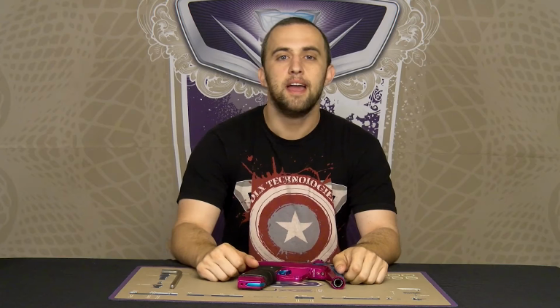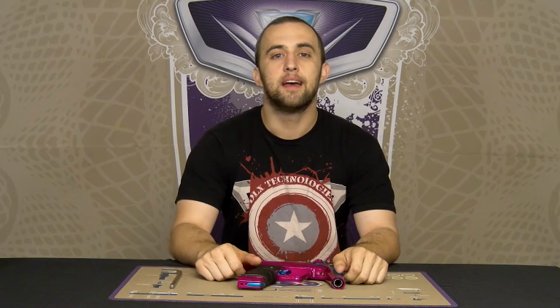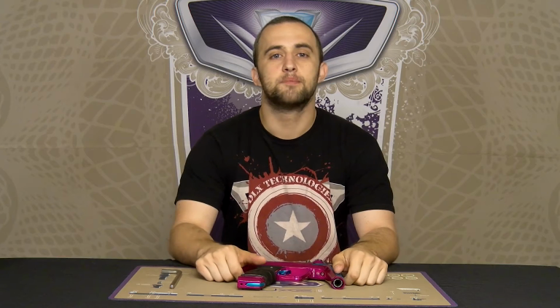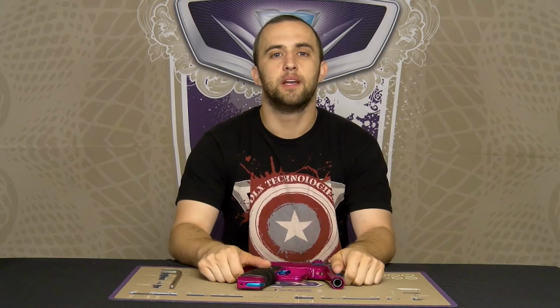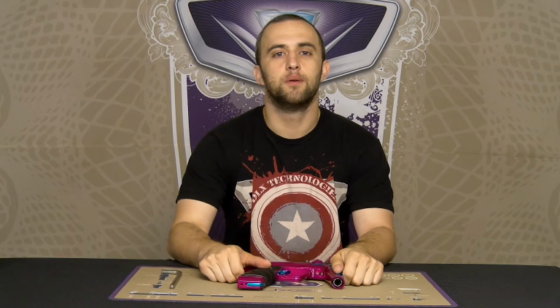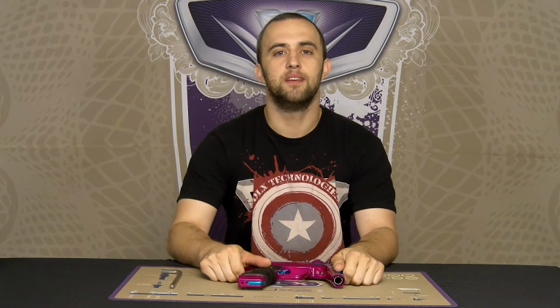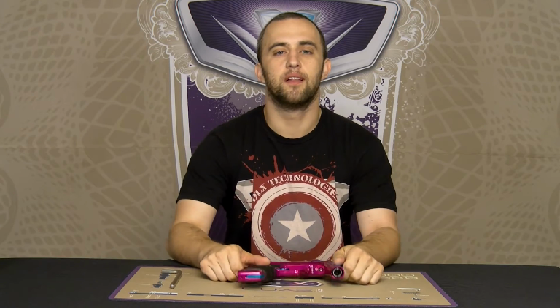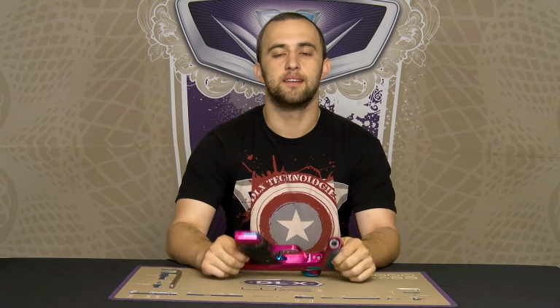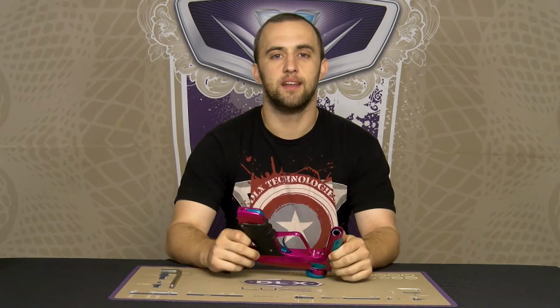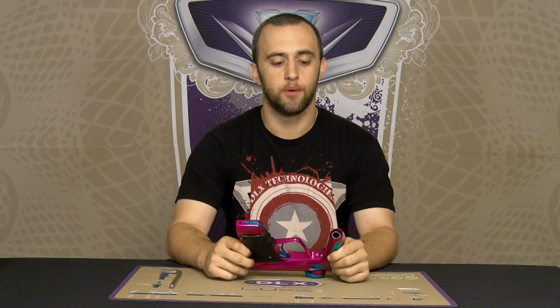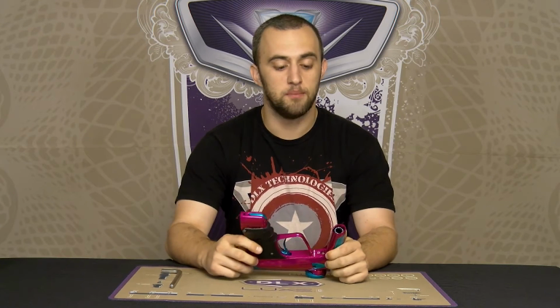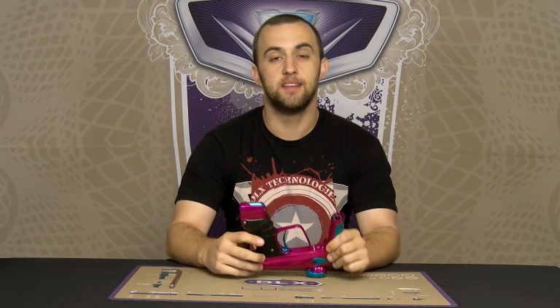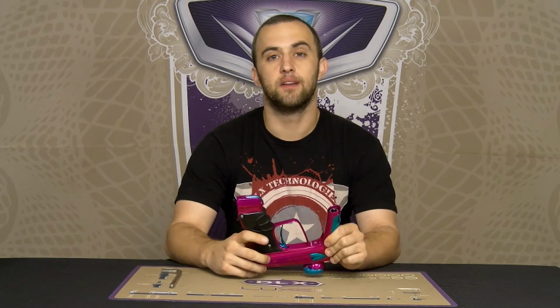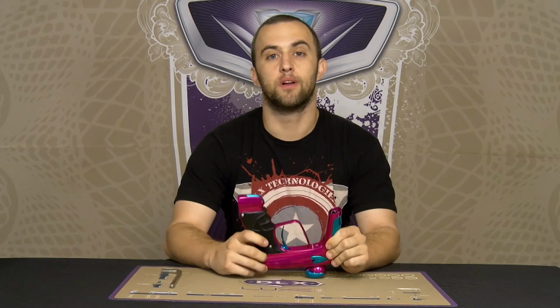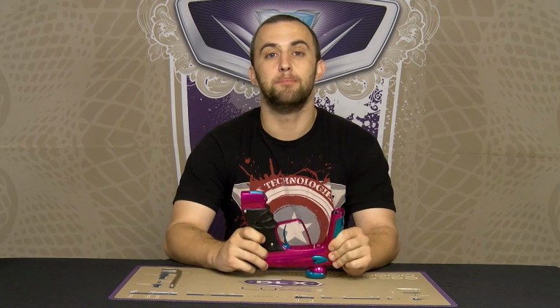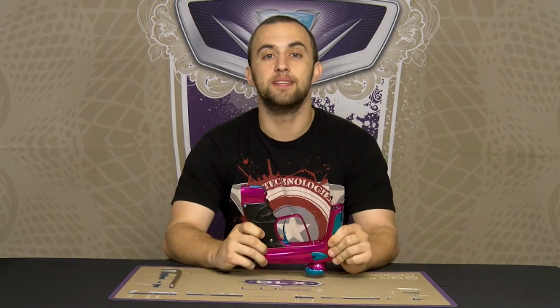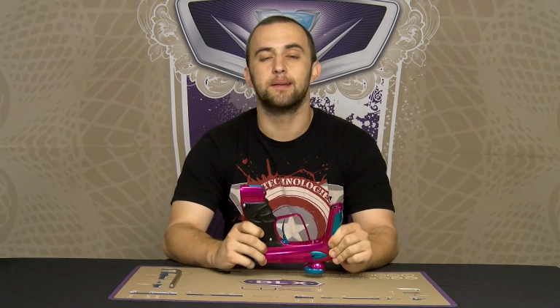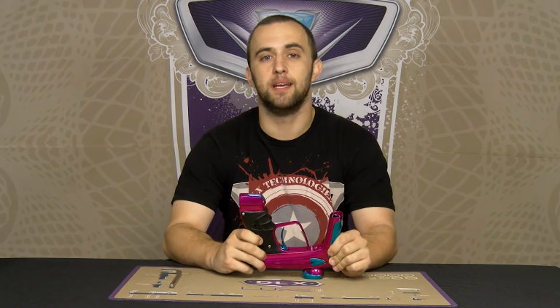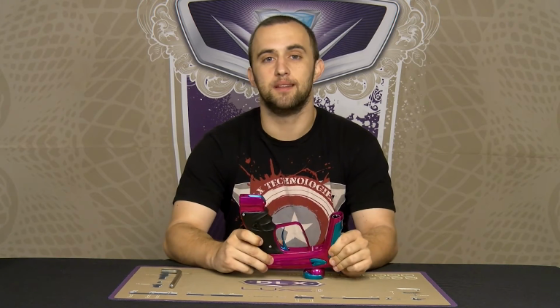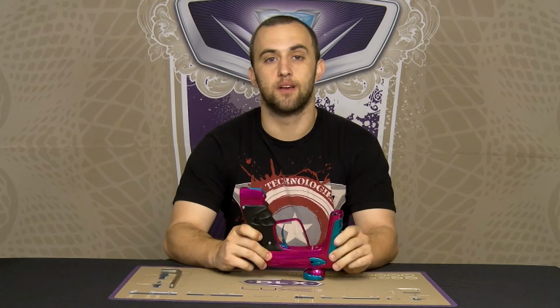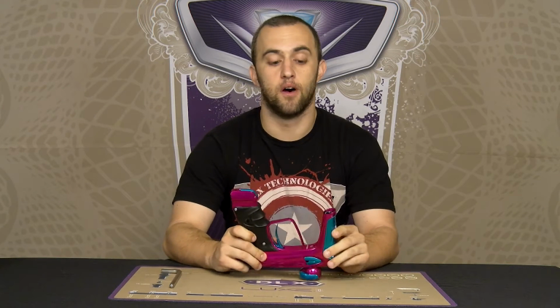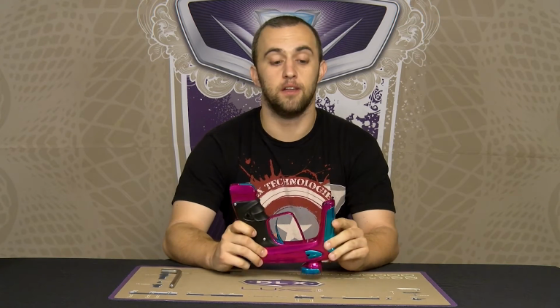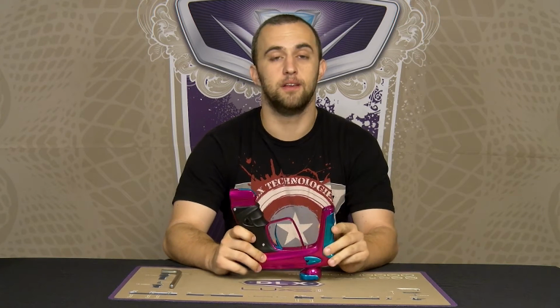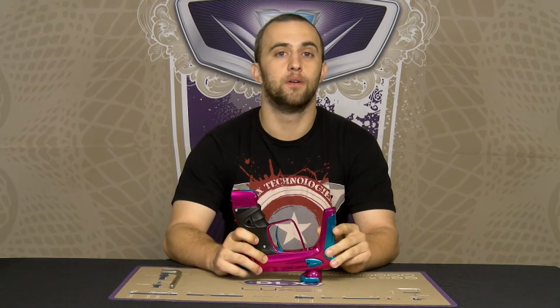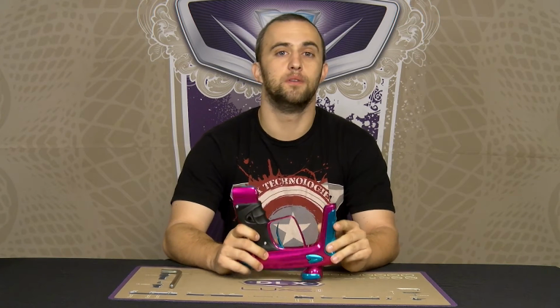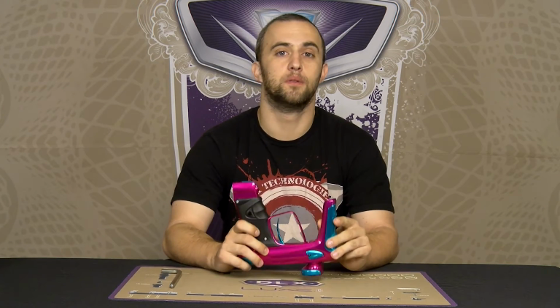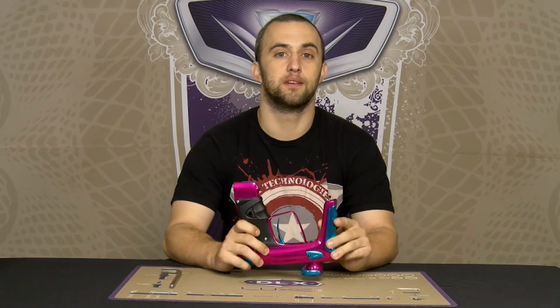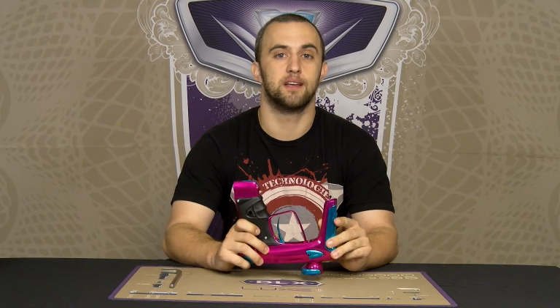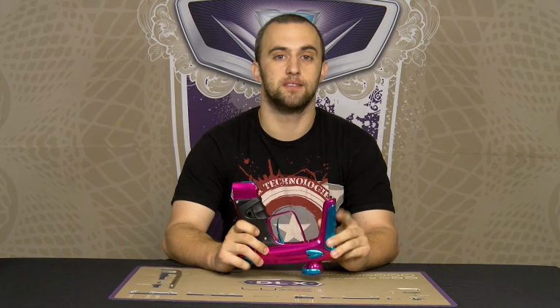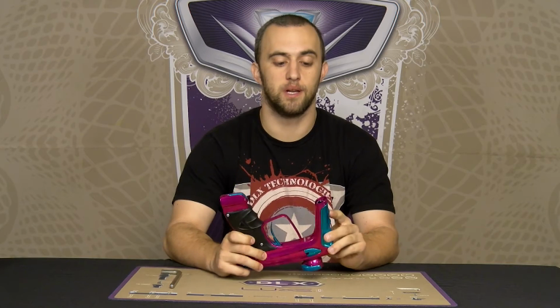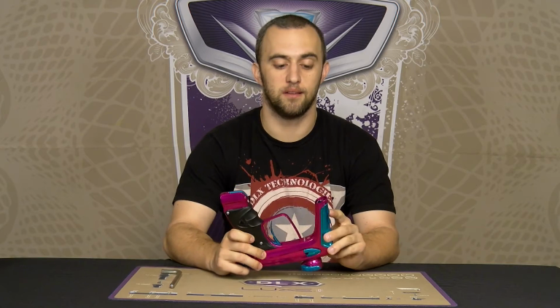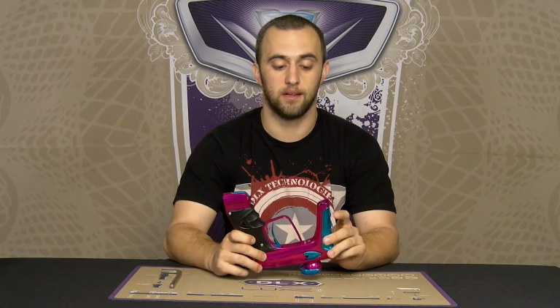Hey guys, Mike here with DLX. Today we're going to be taking a look at basic maintenance on the all-new LUX ICE regulator.